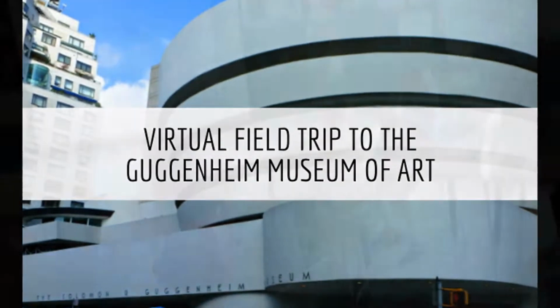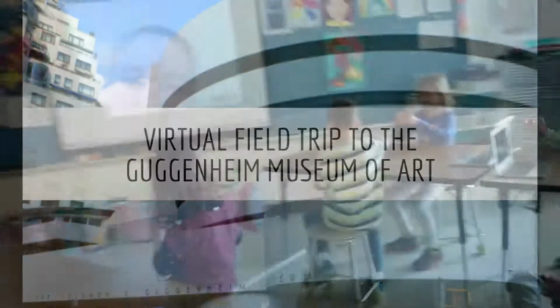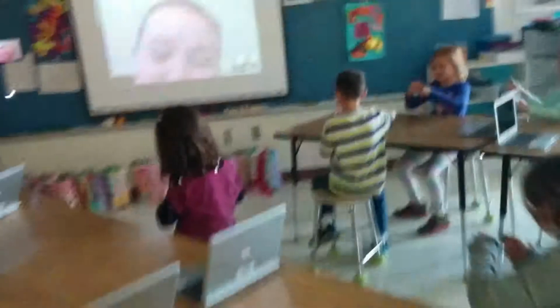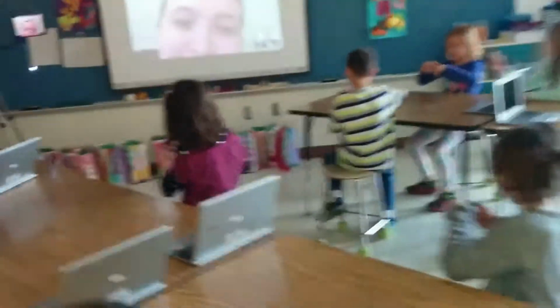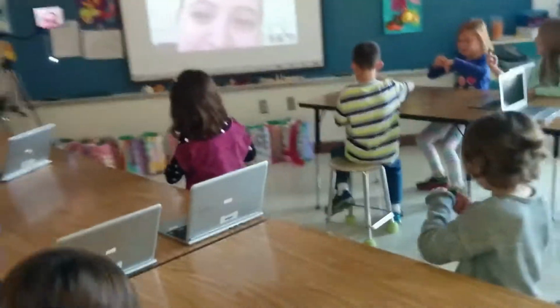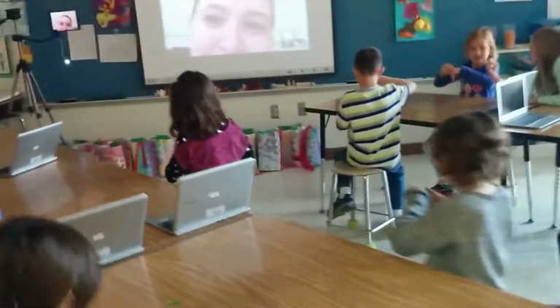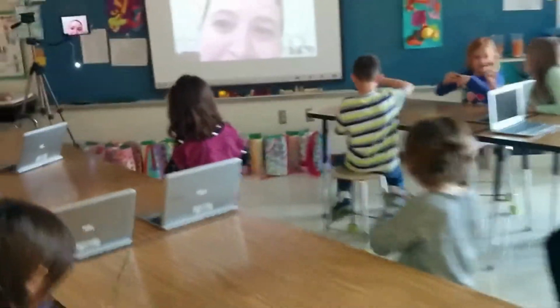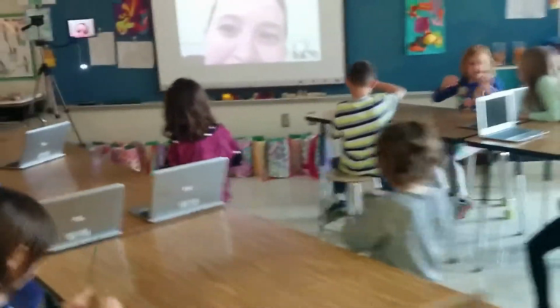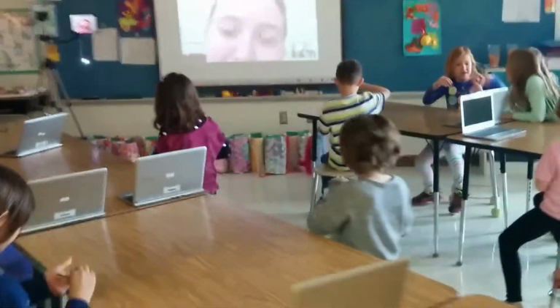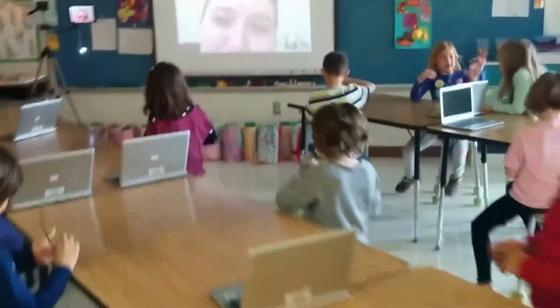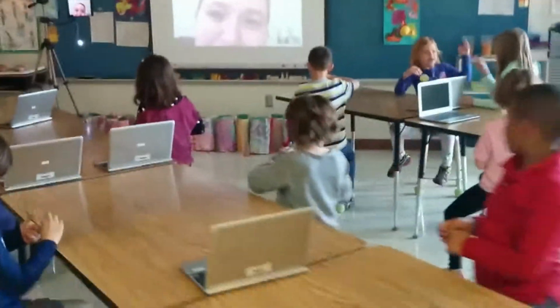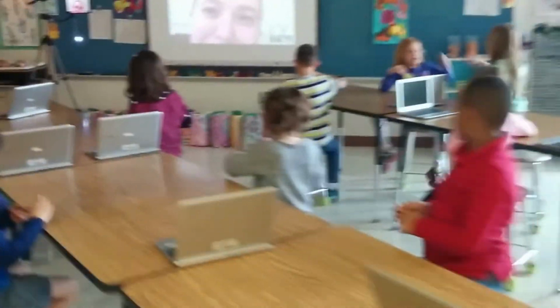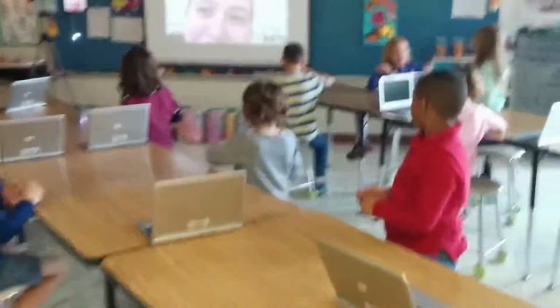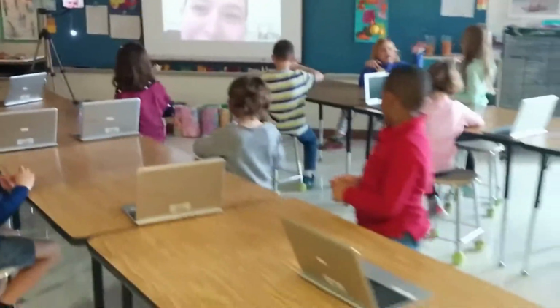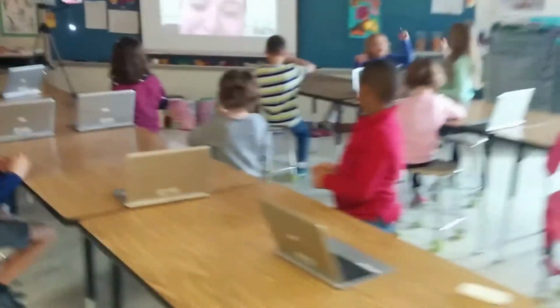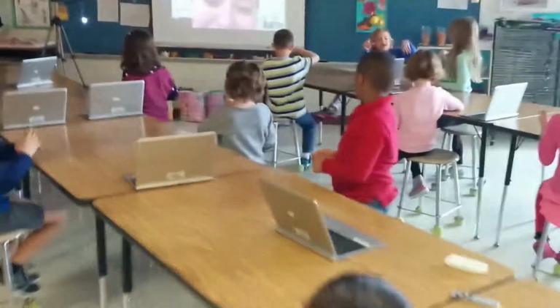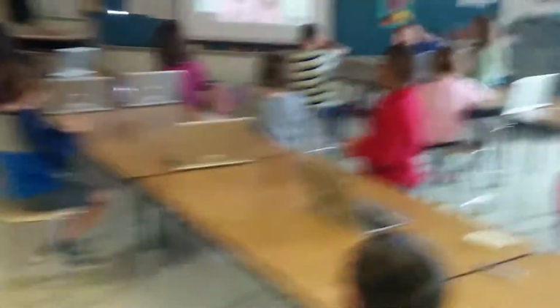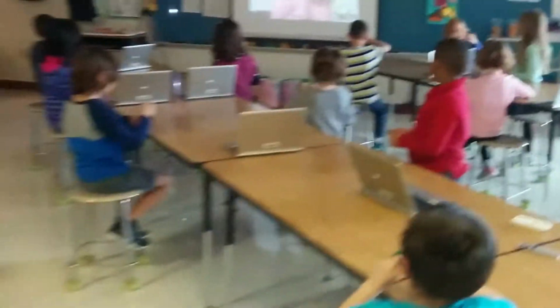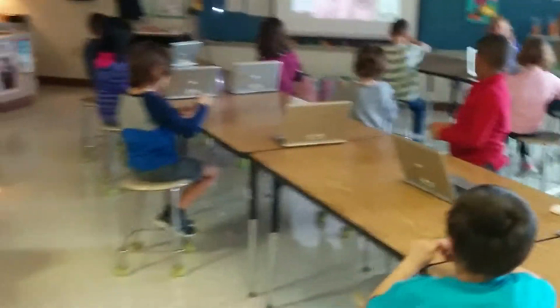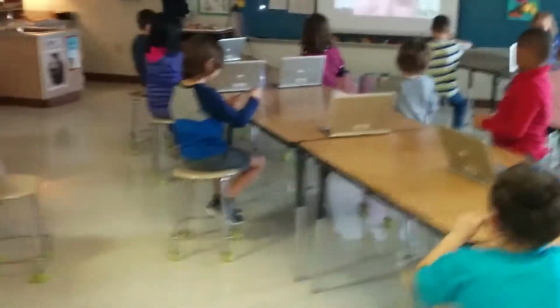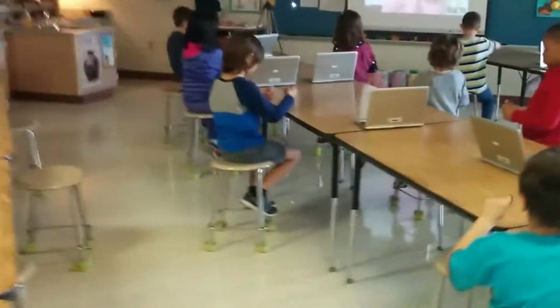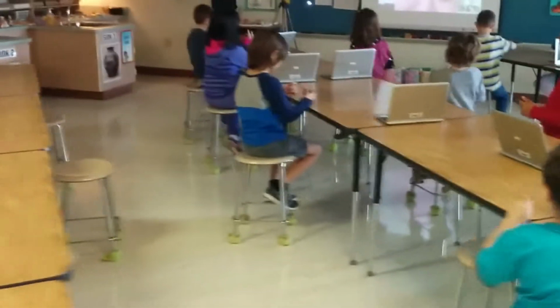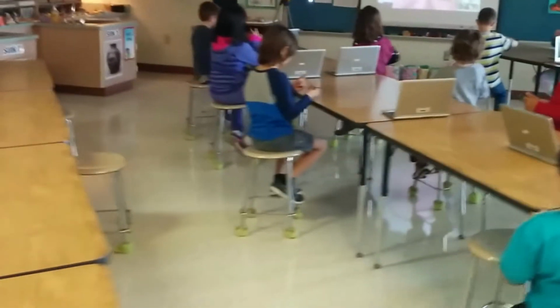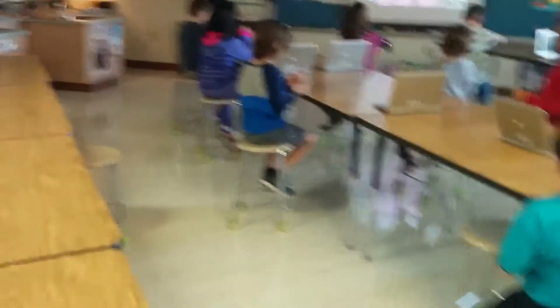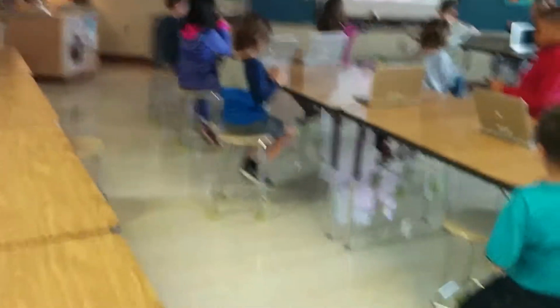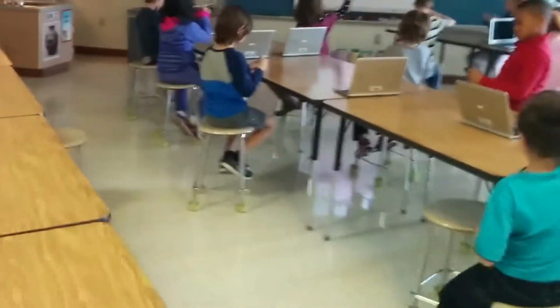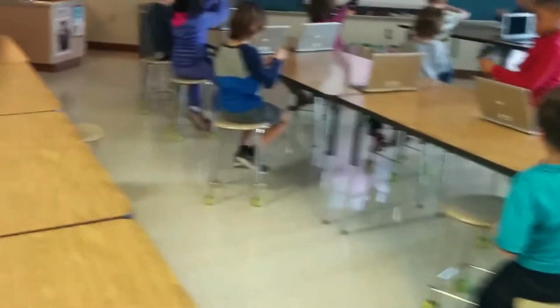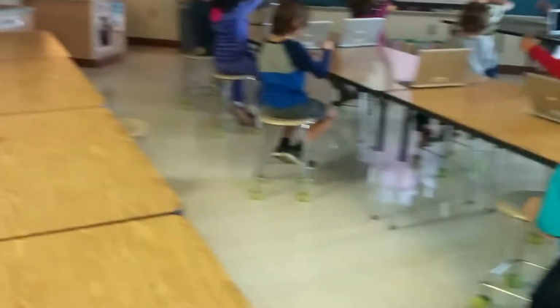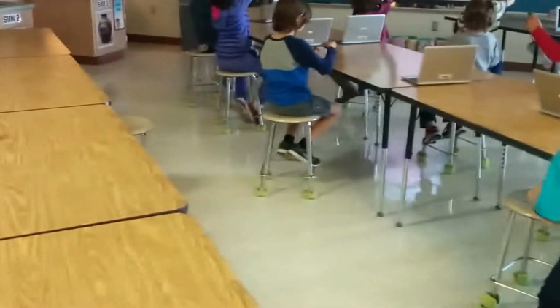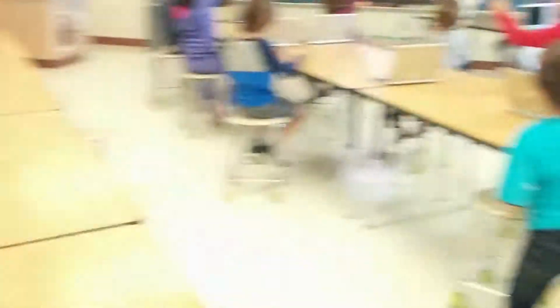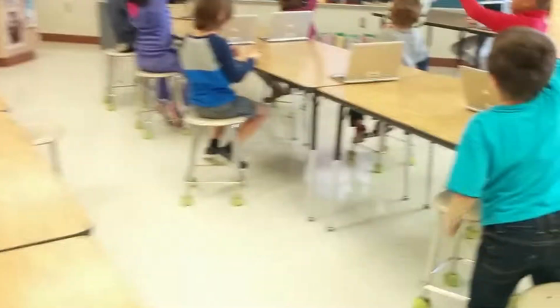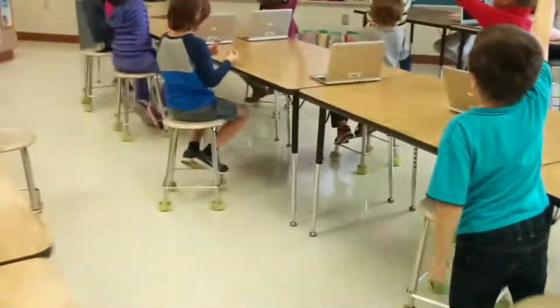Once you're done with that, hold your hand up so we know when you're ready.